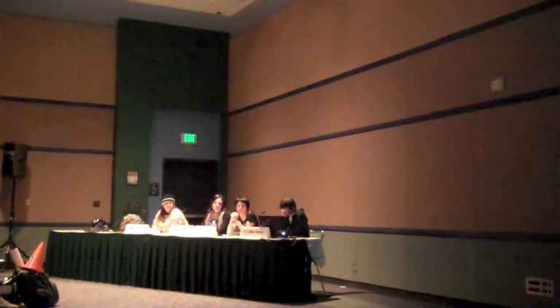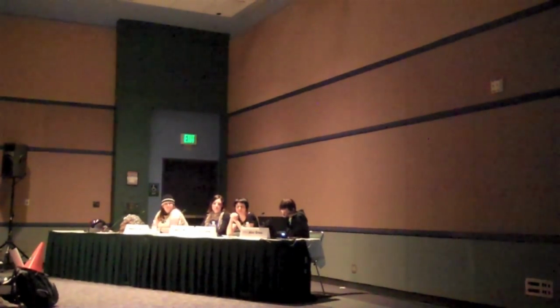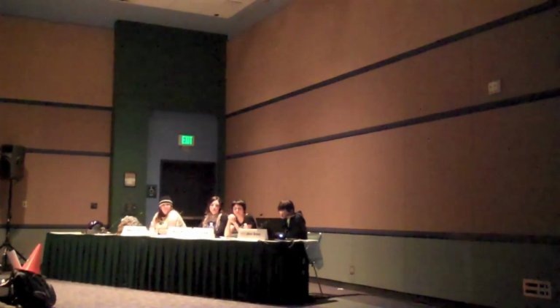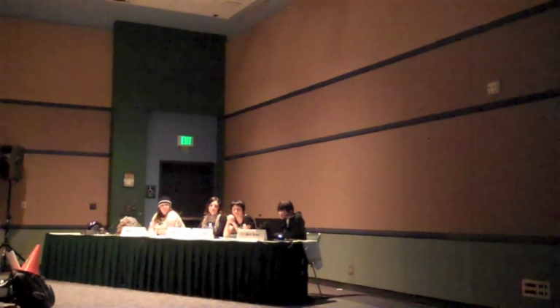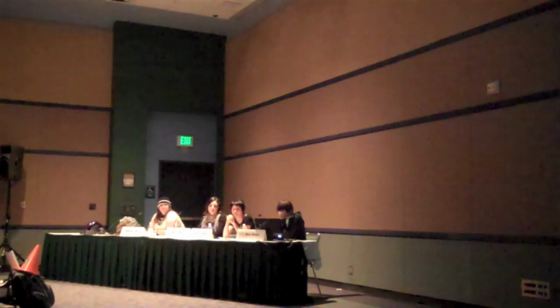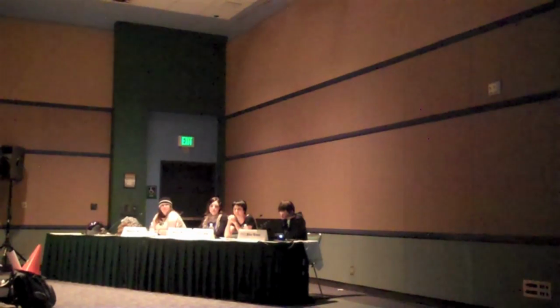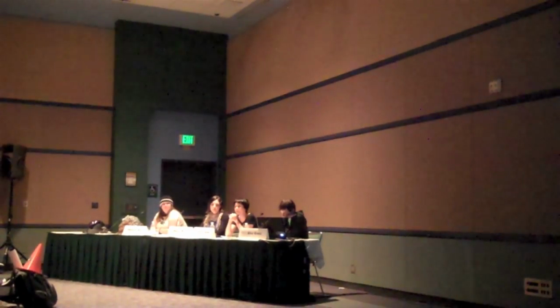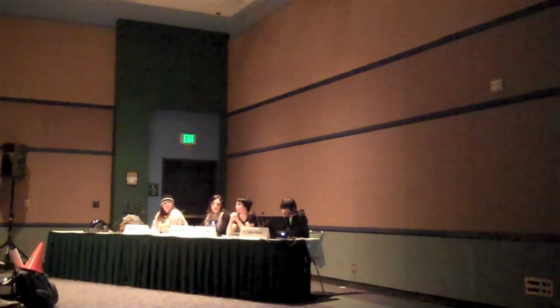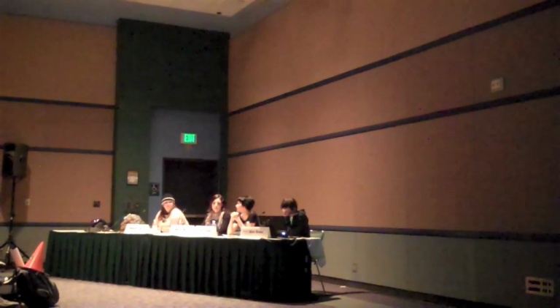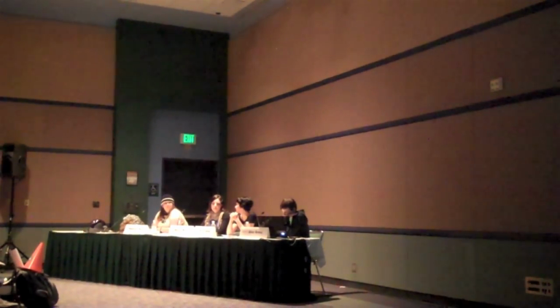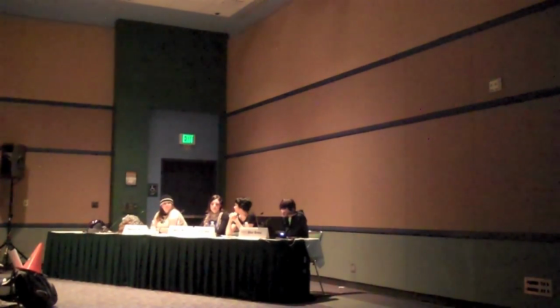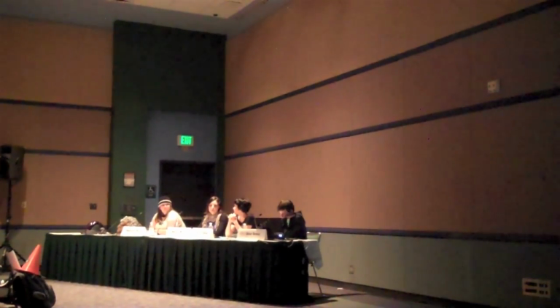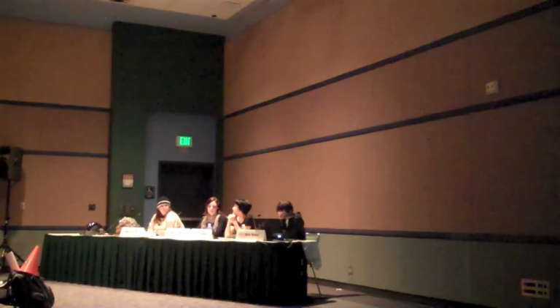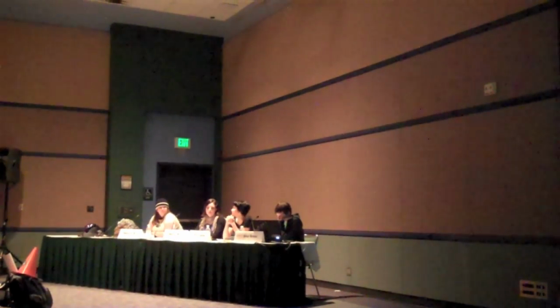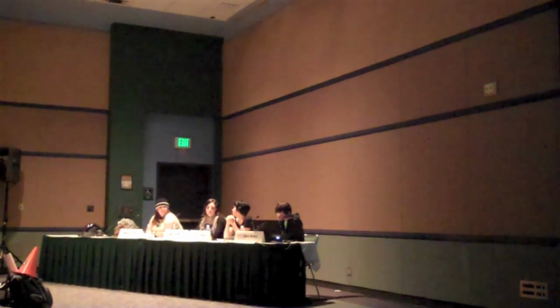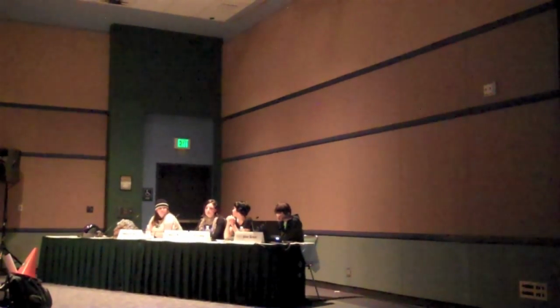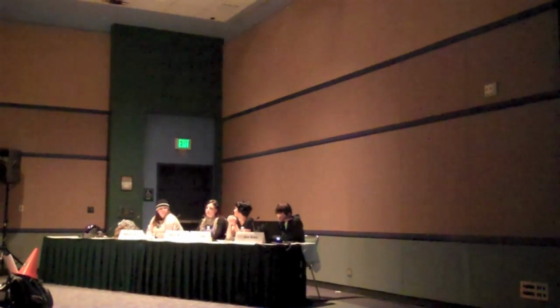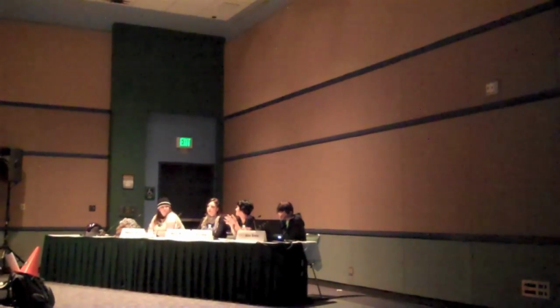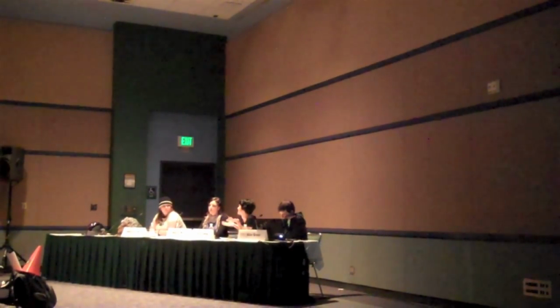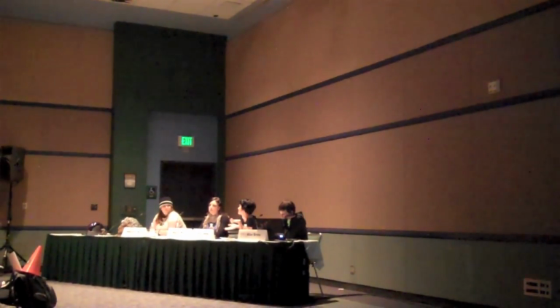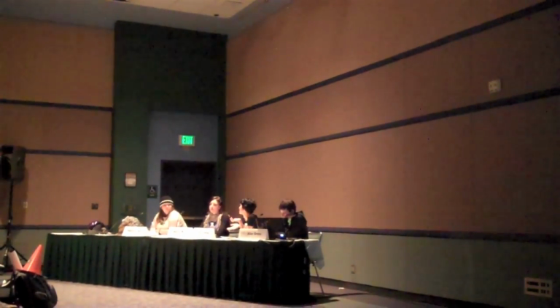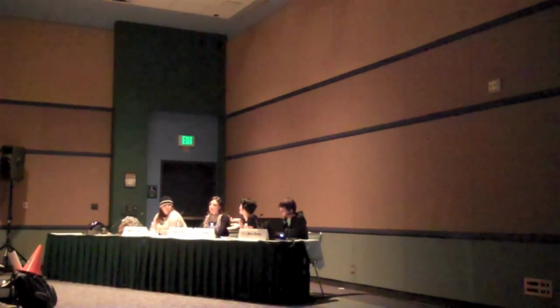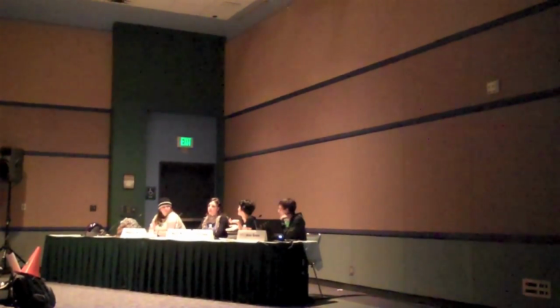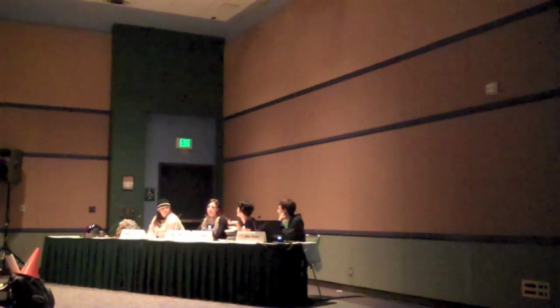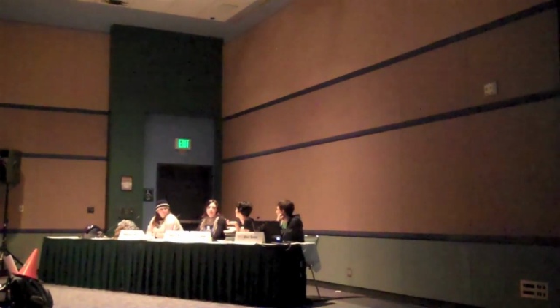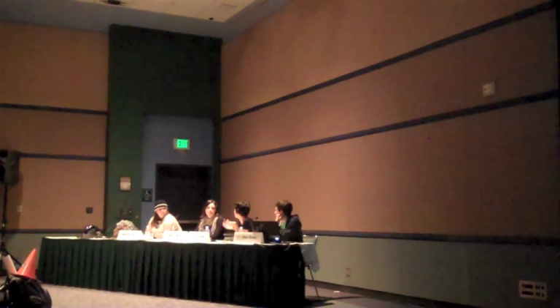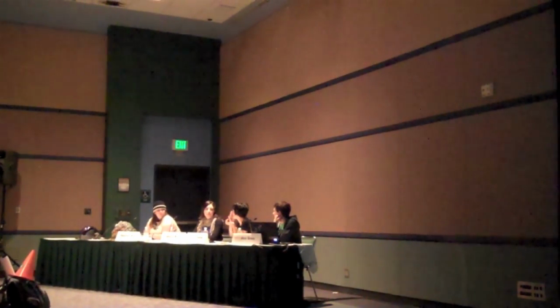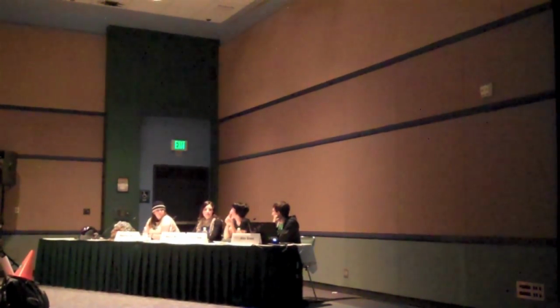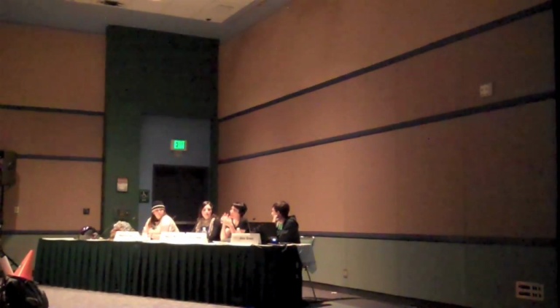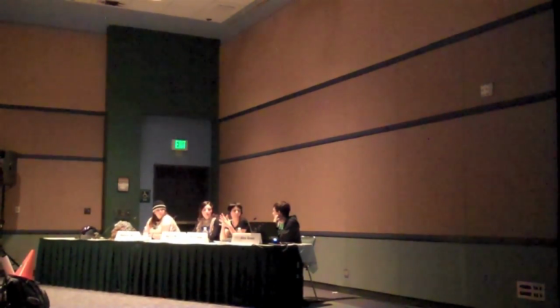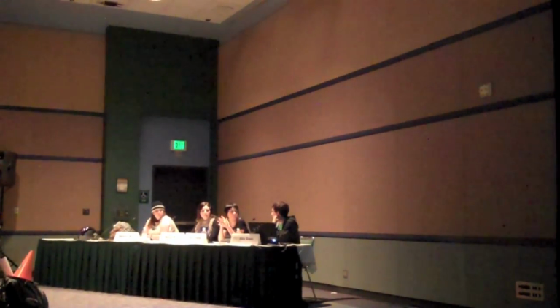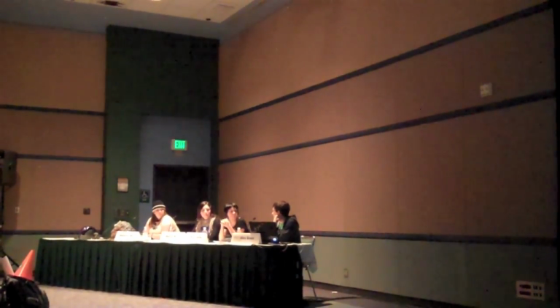We're going to do a quick little montage, and then we're ready for questions. Start-to-finish montage, isn't it?